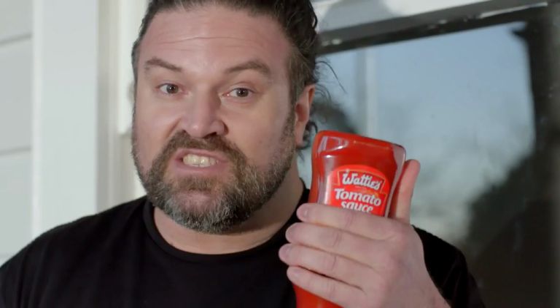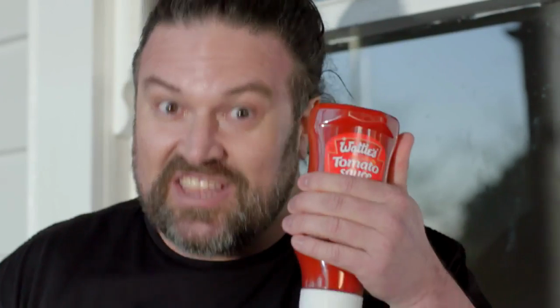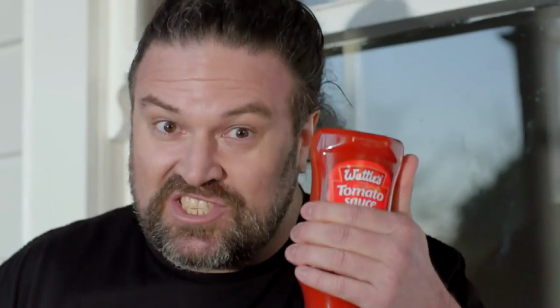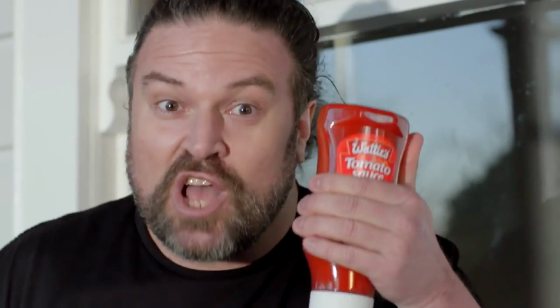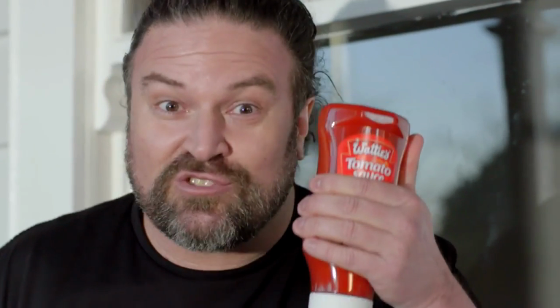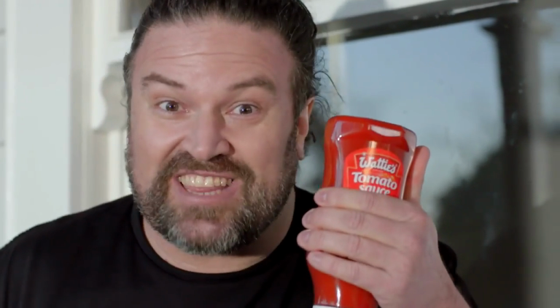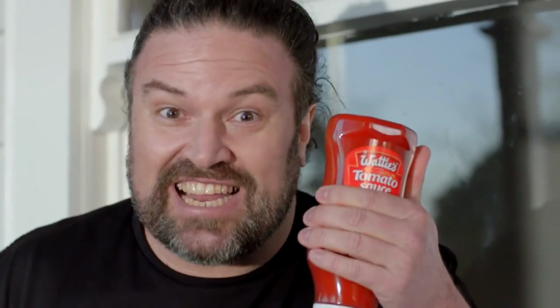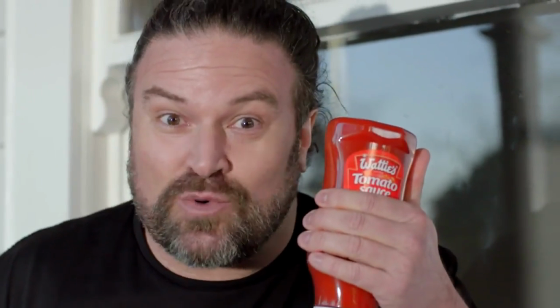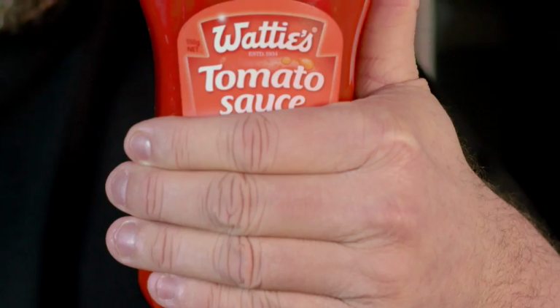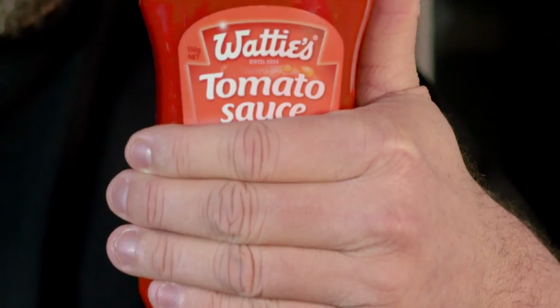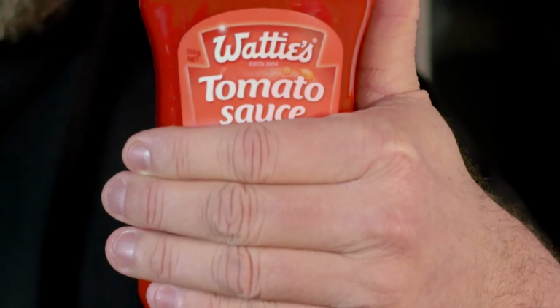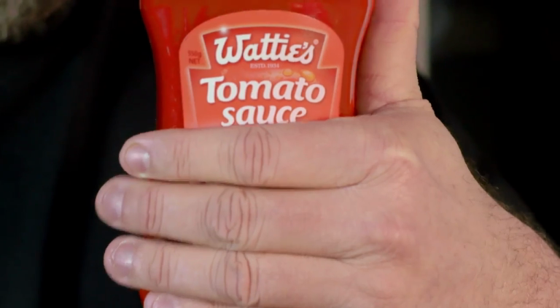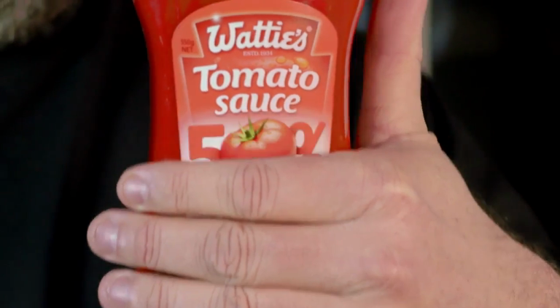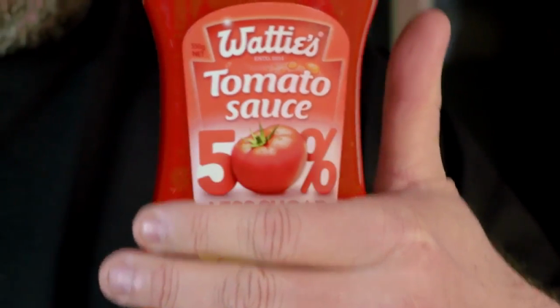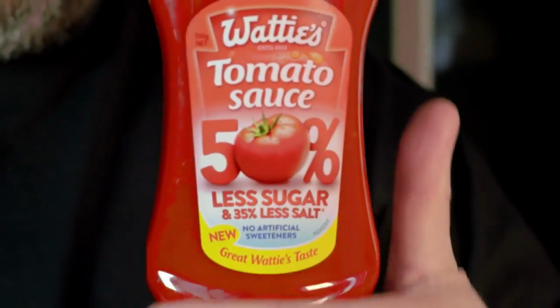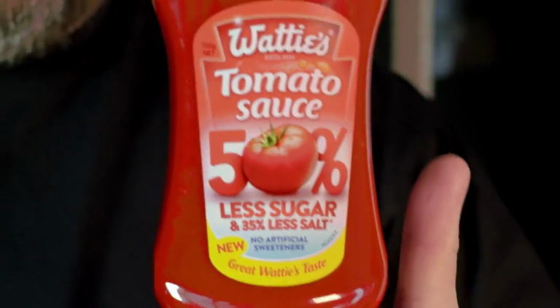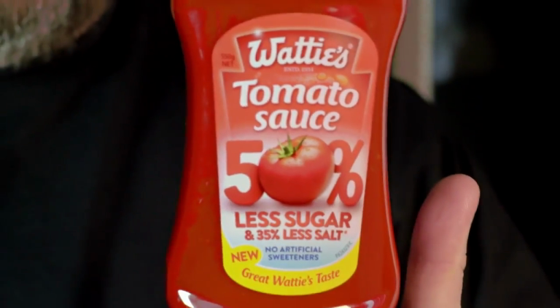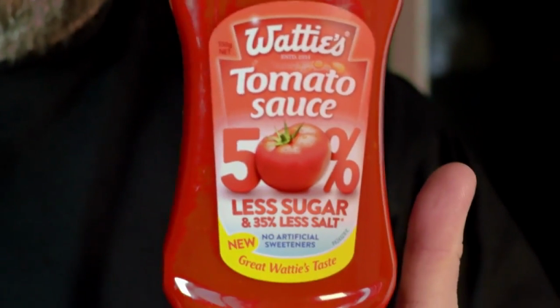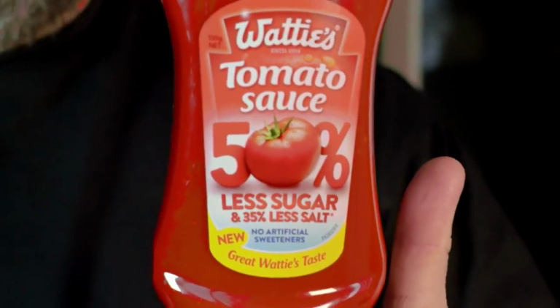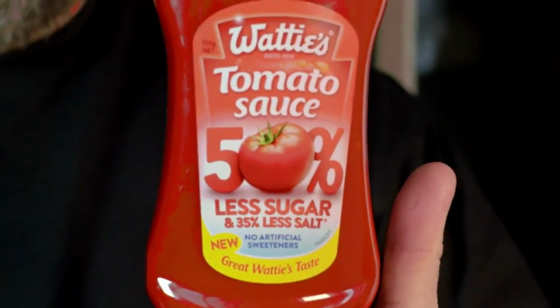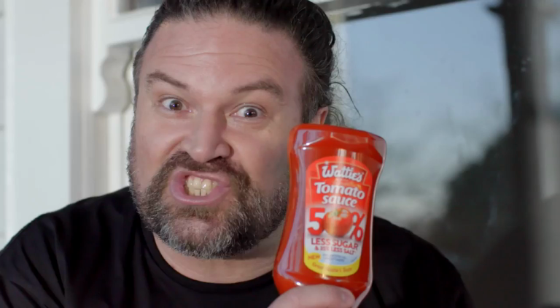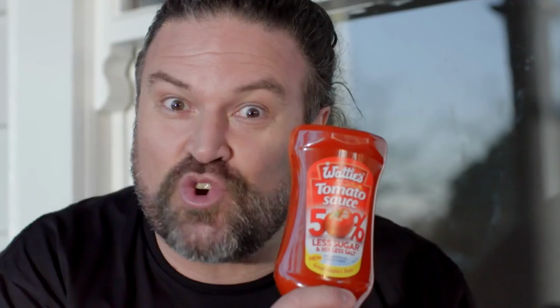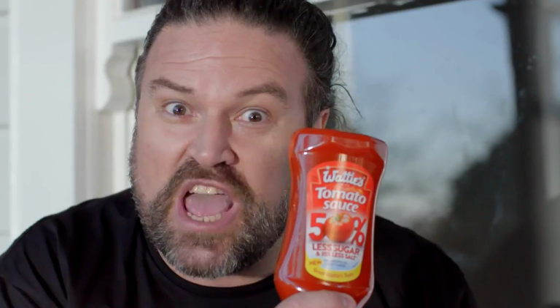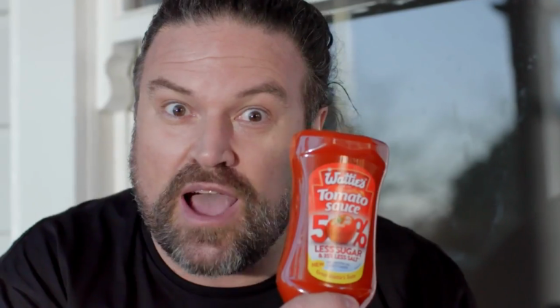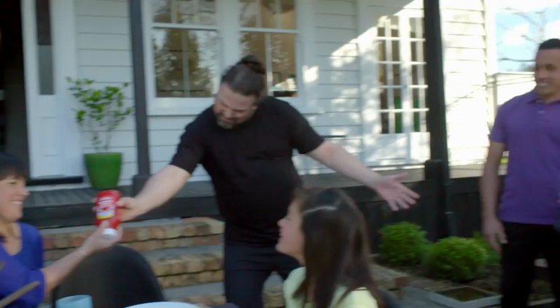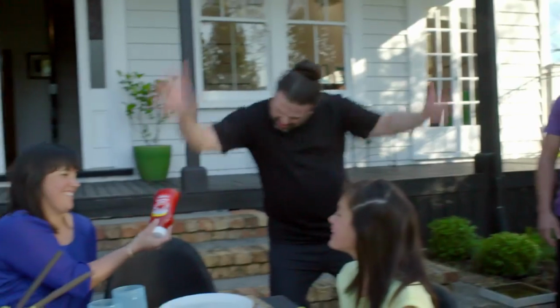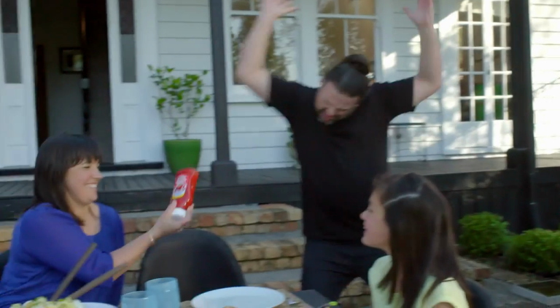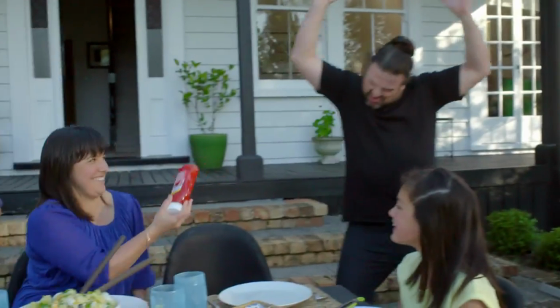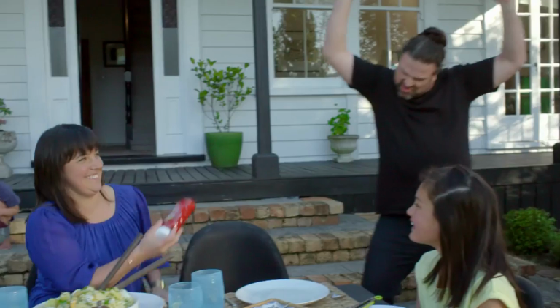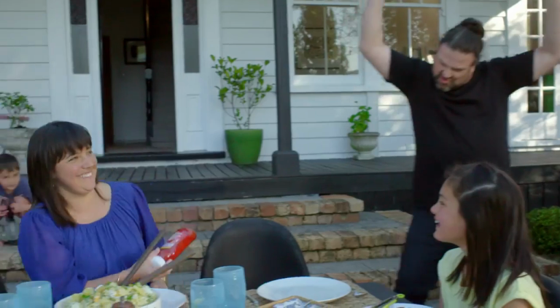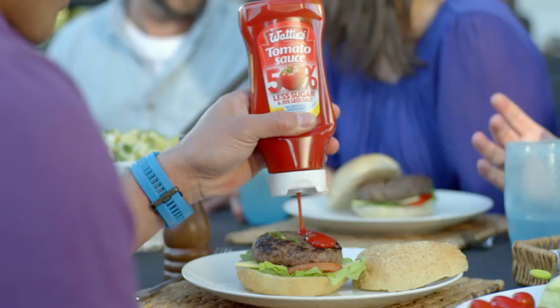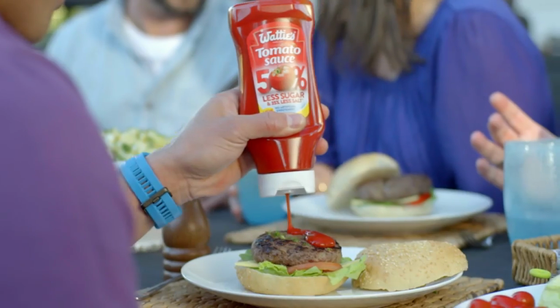See this? Looks like the classic Watties tomato sauce, but it's the new 50% less sugar. Will it survive the taste test?